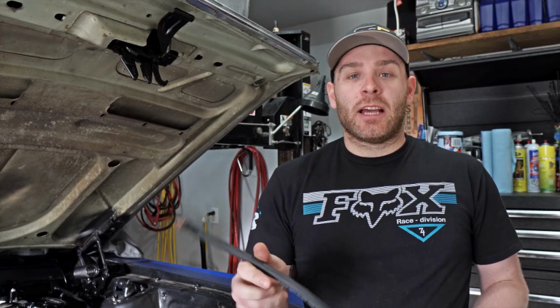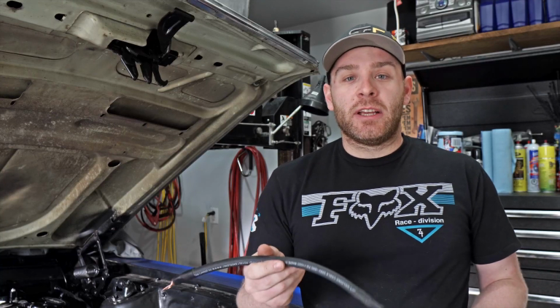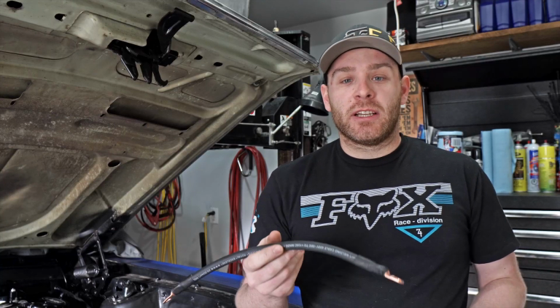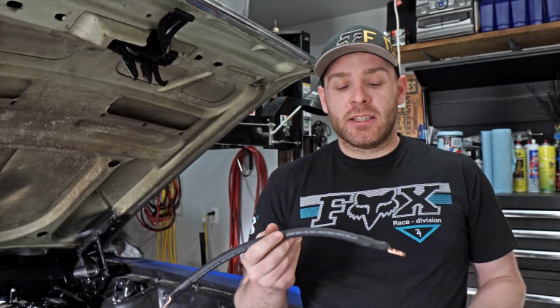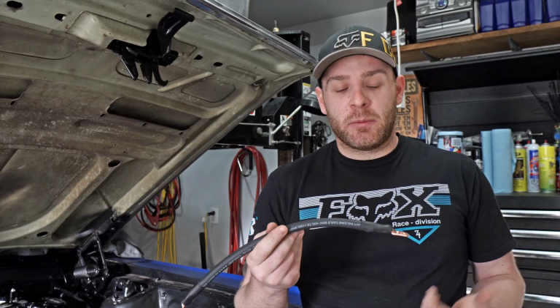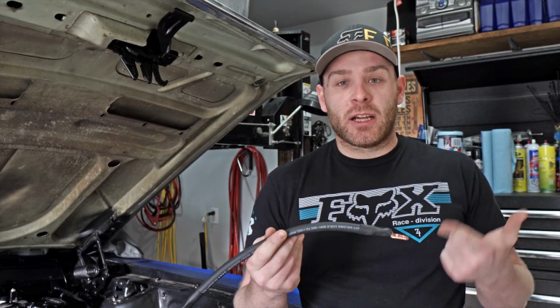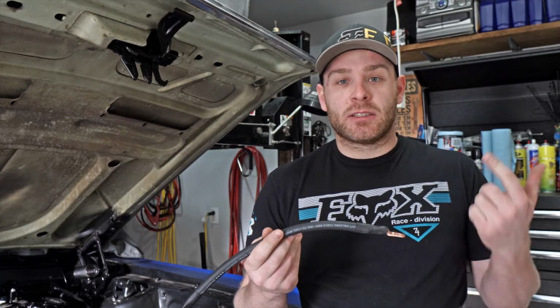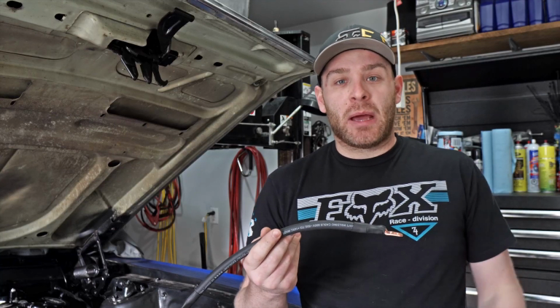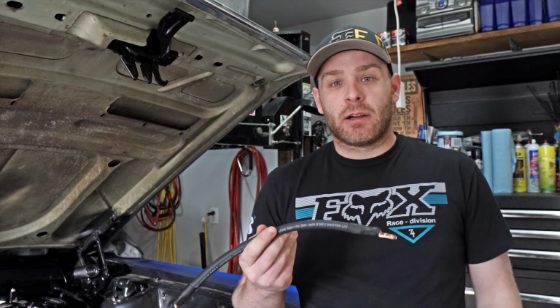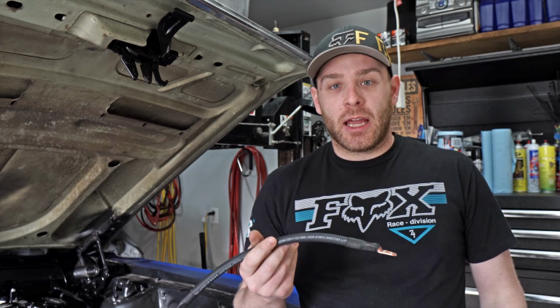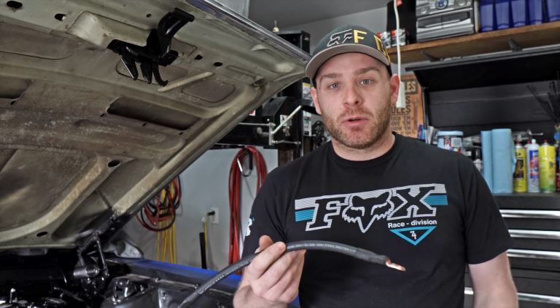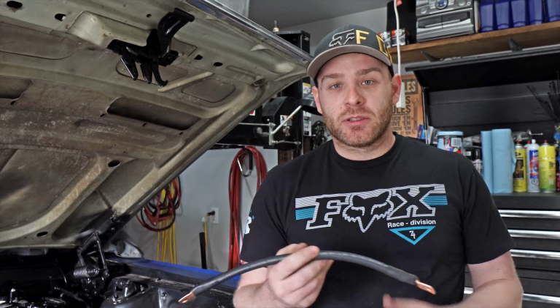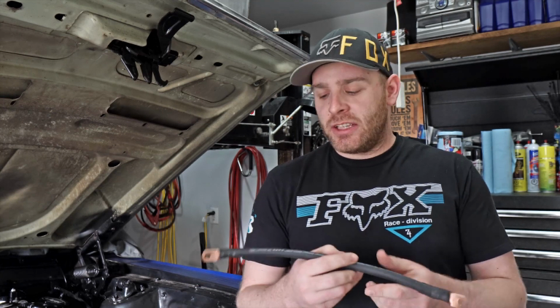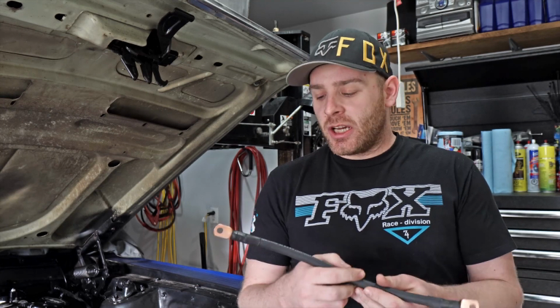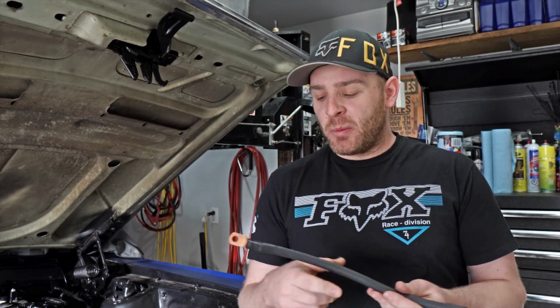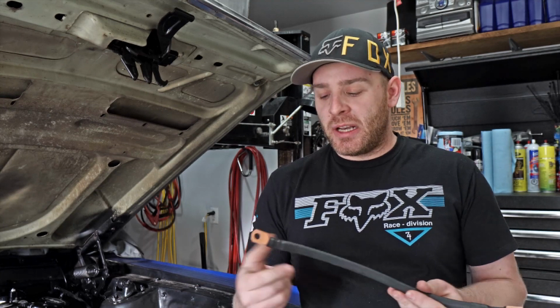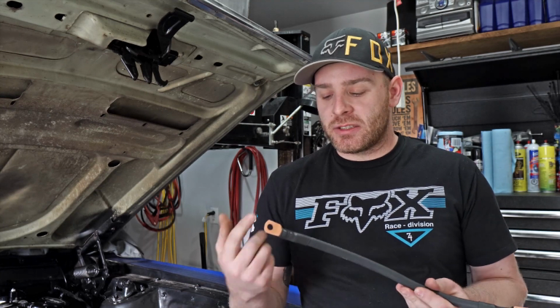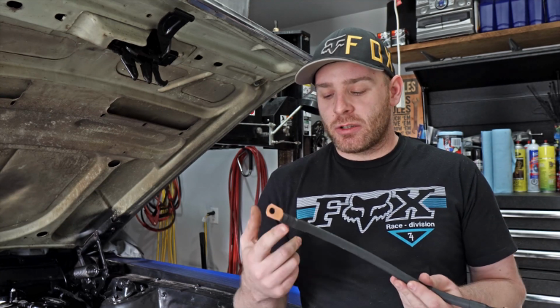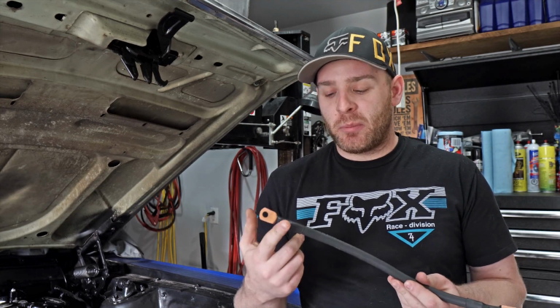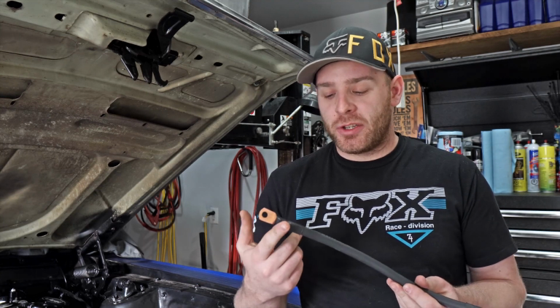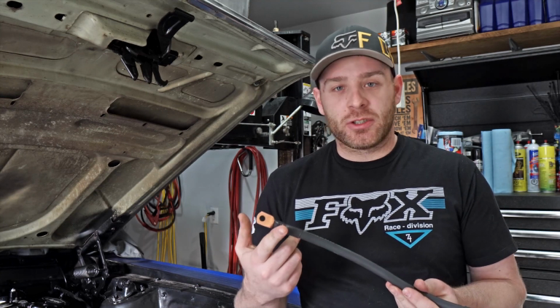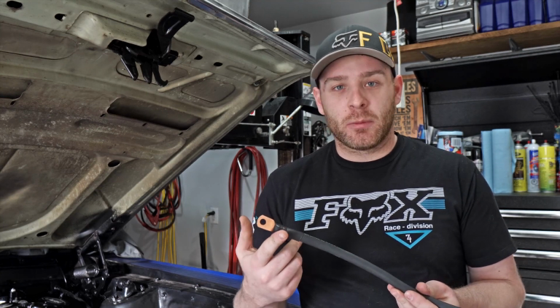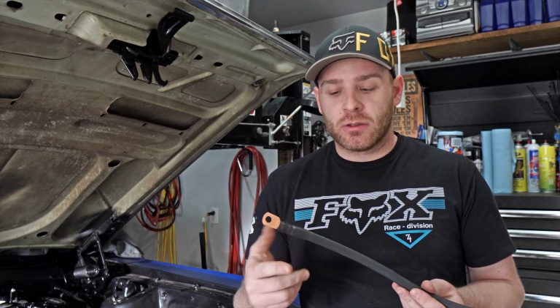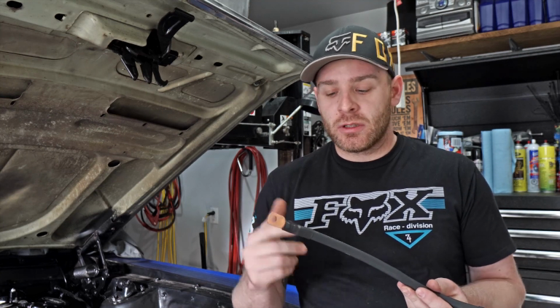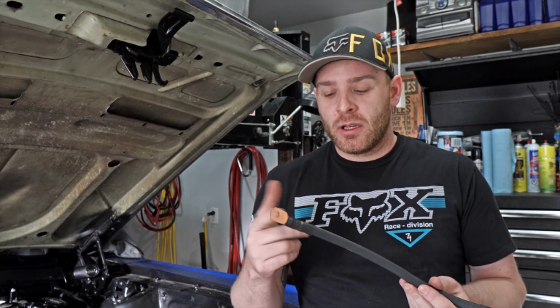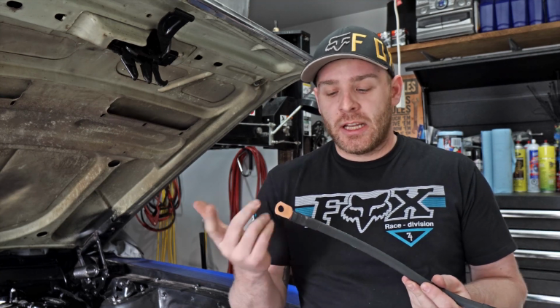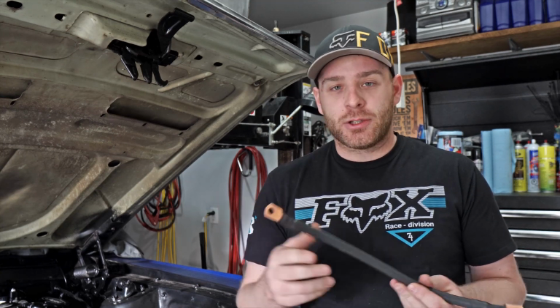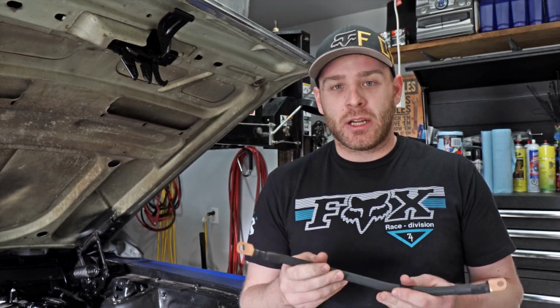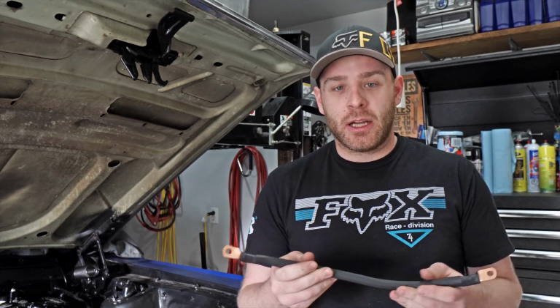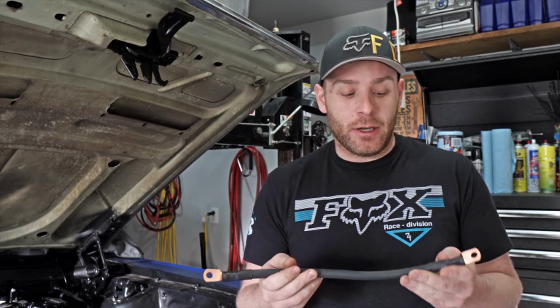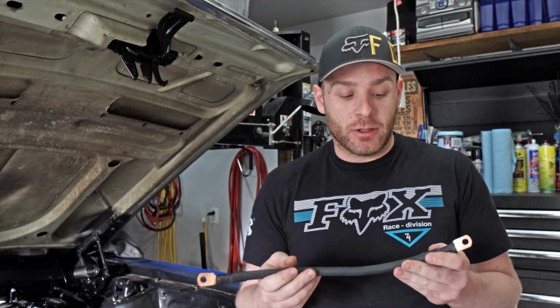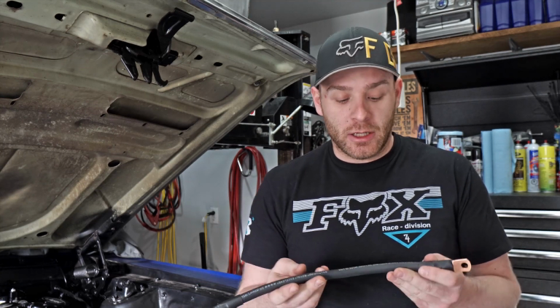That's how easy it is to make custom battery cables. Takes you a couple of minutes to crimp on your terminals, heat shrink it, and you're done.